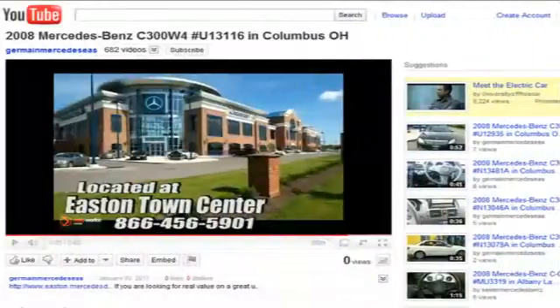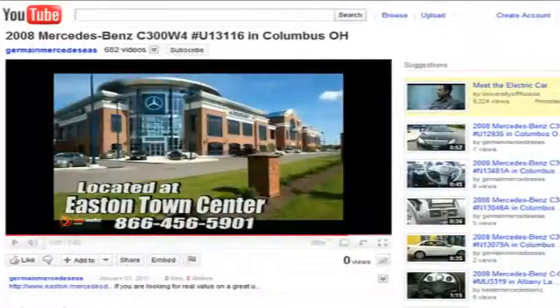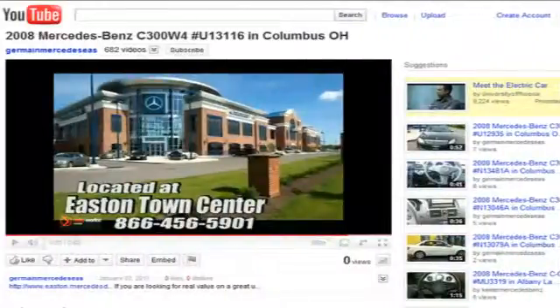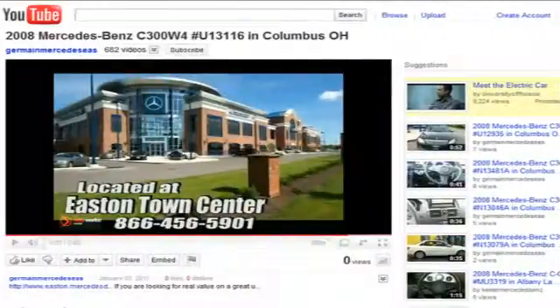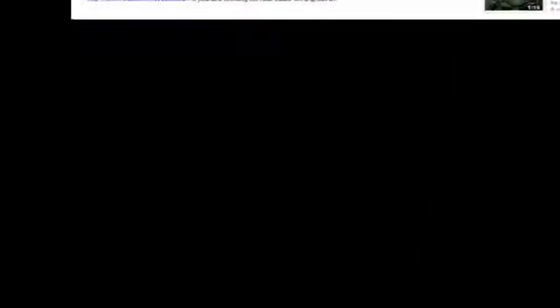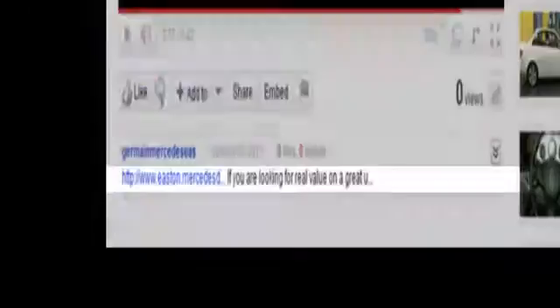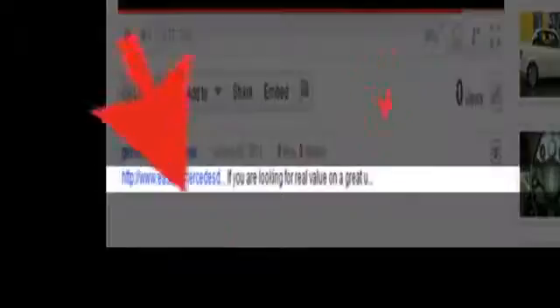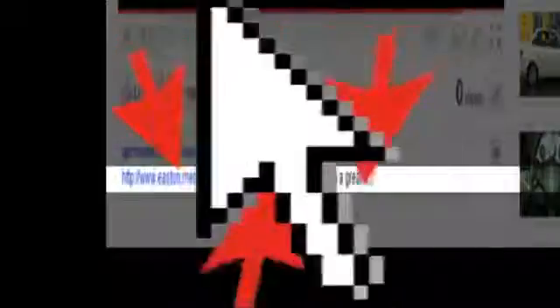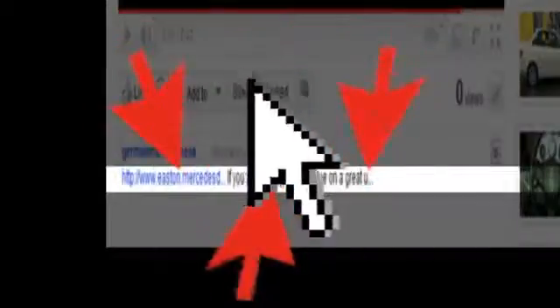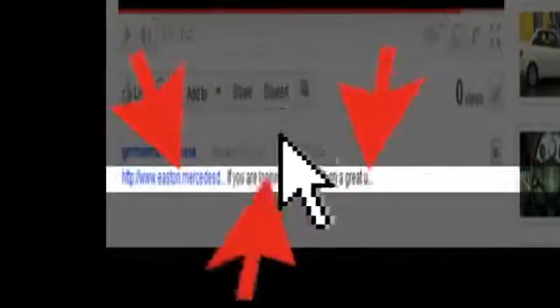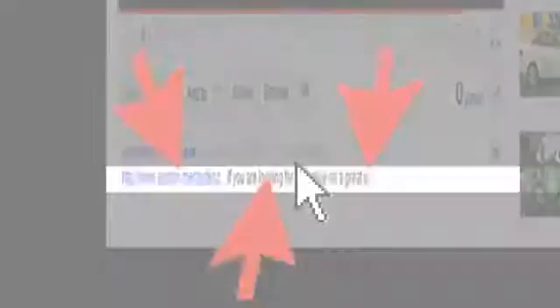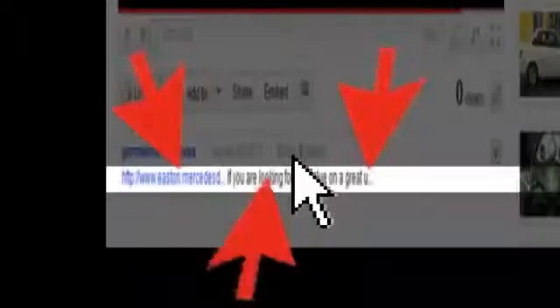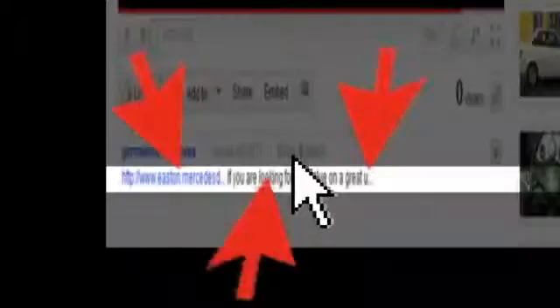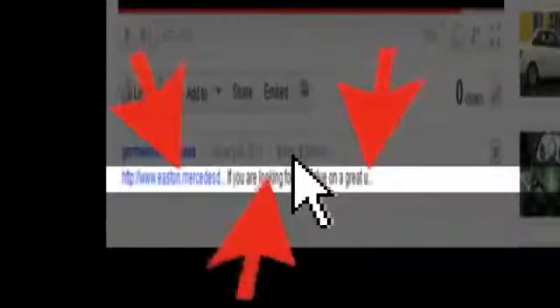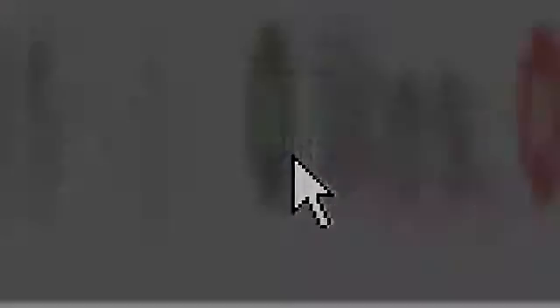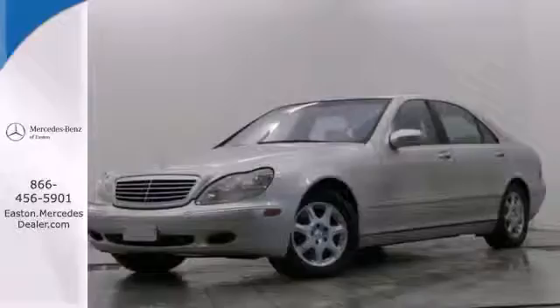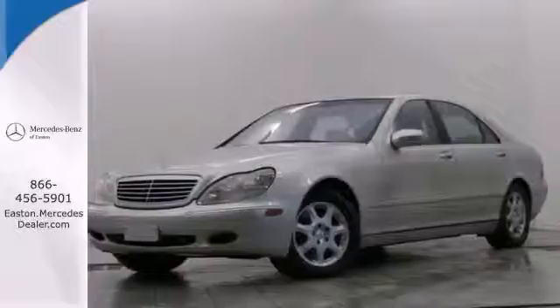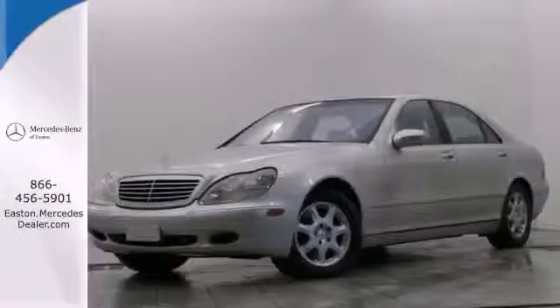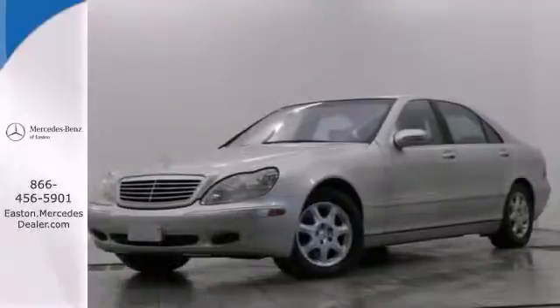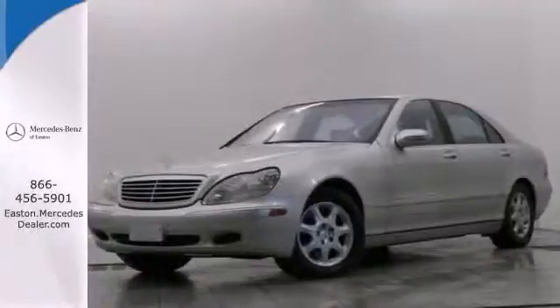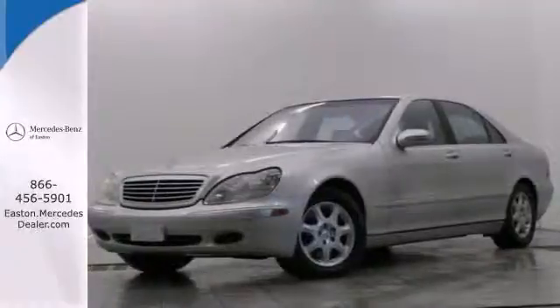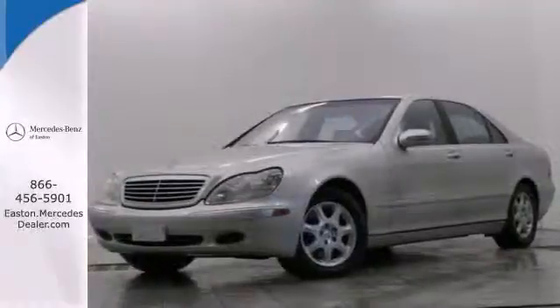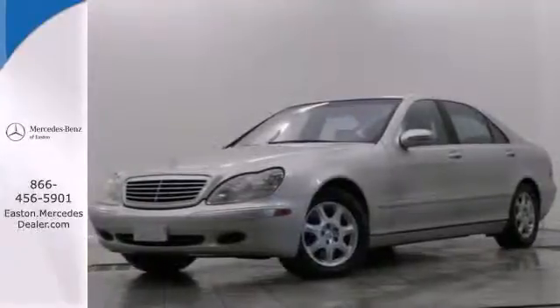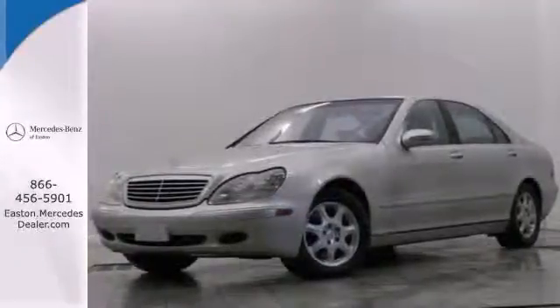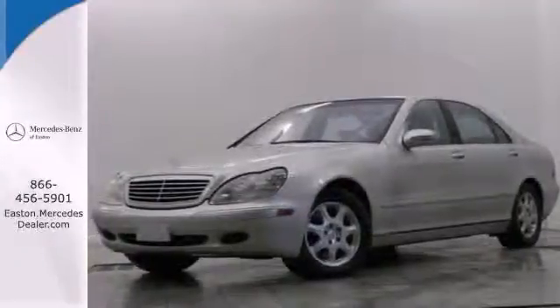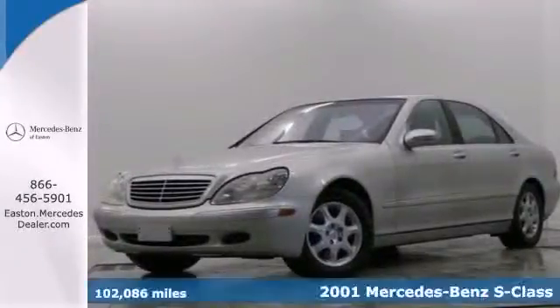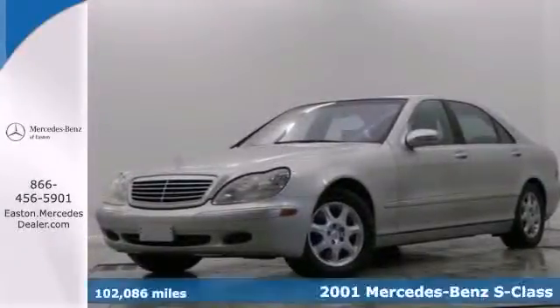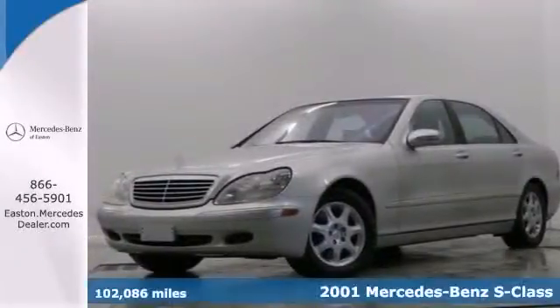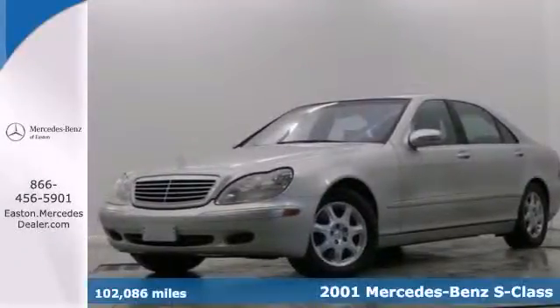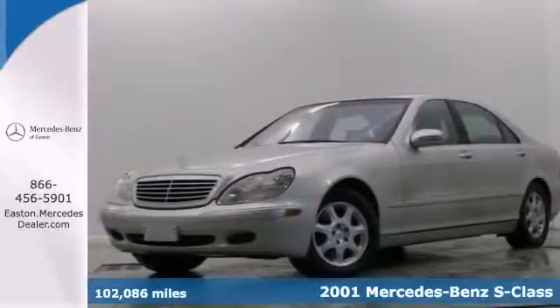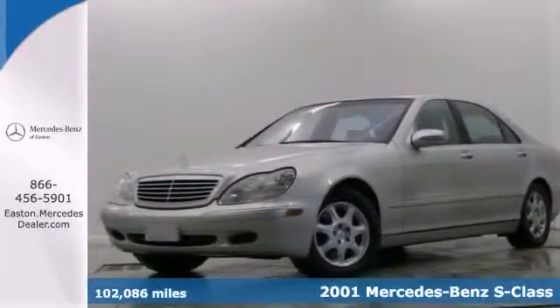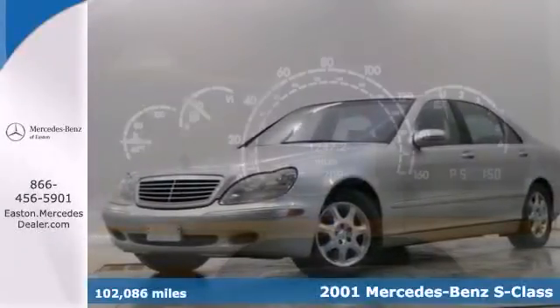Click the link below to schedule a test drive. Here's a 2001 Mercedes-Benz S-Class.